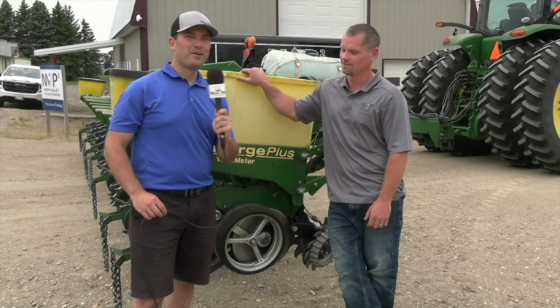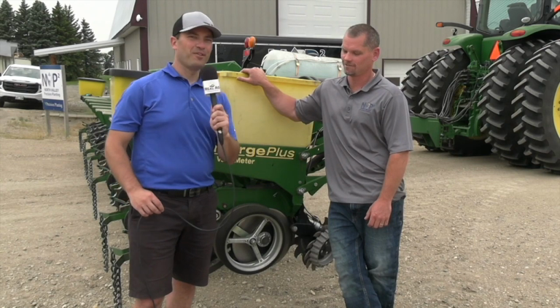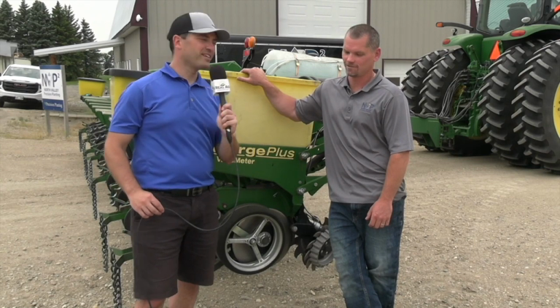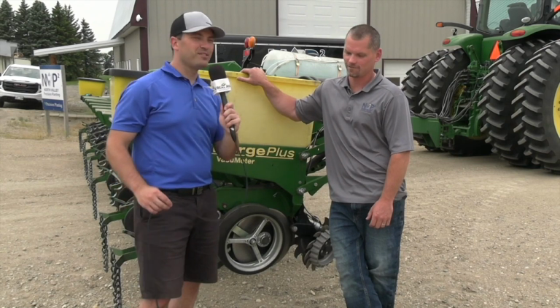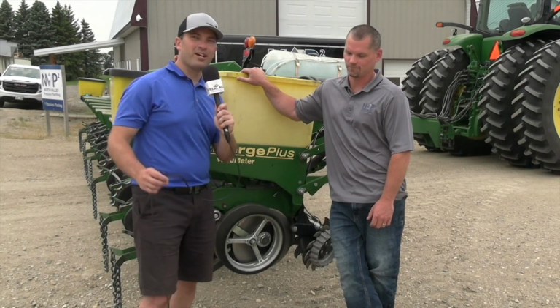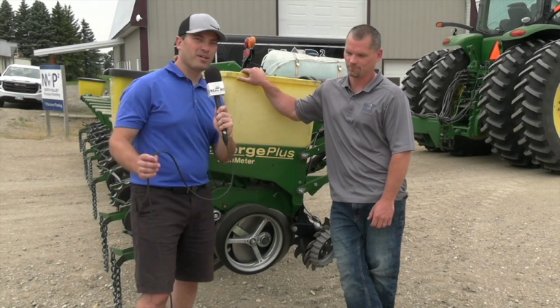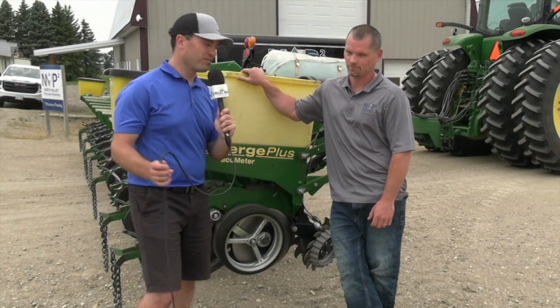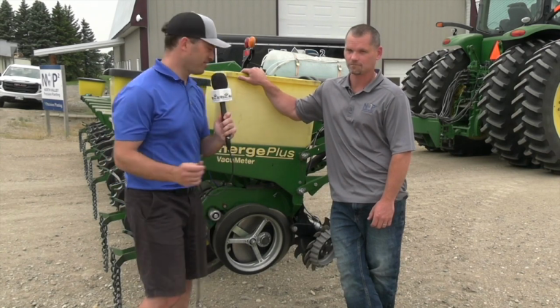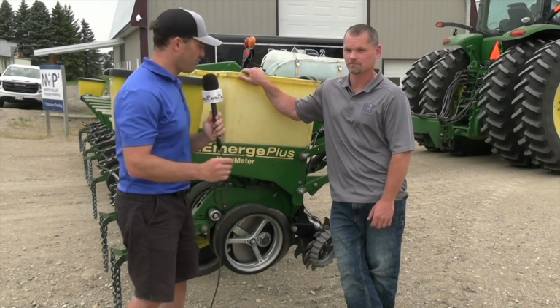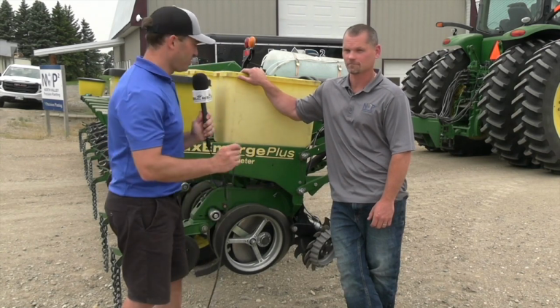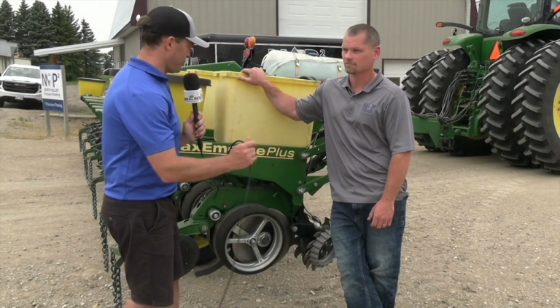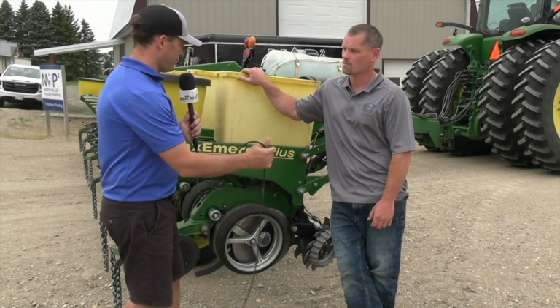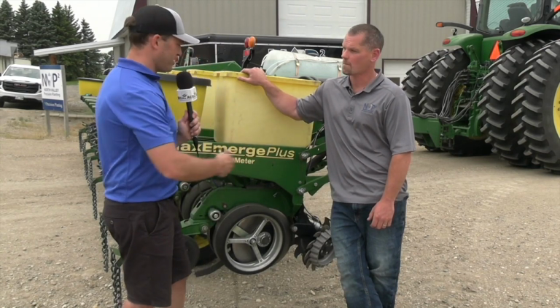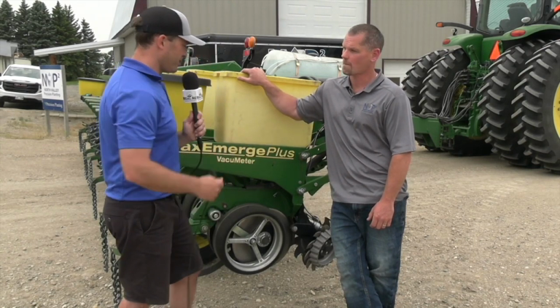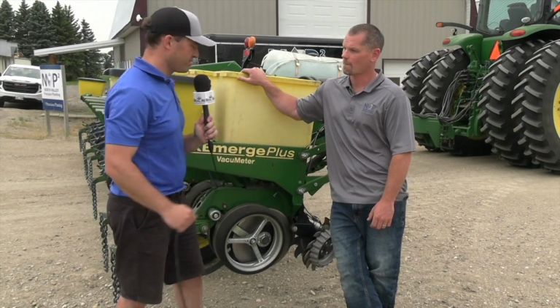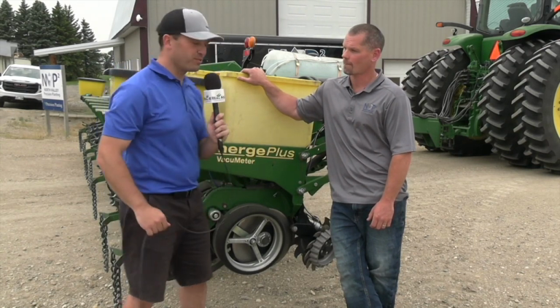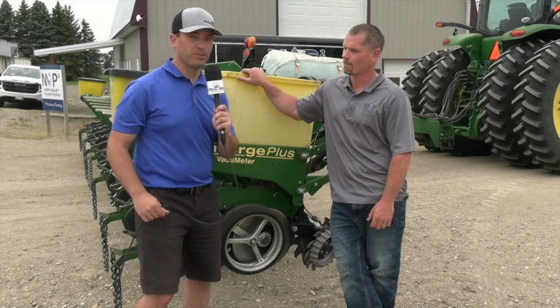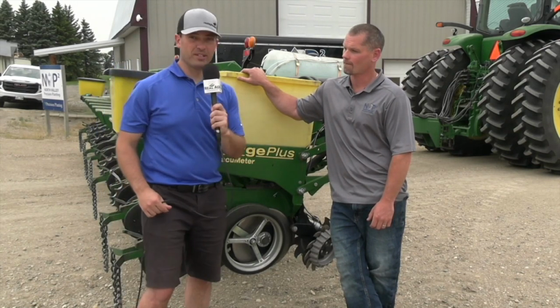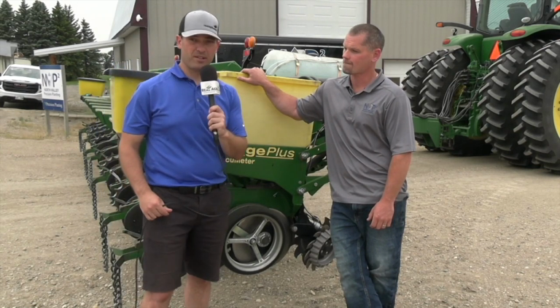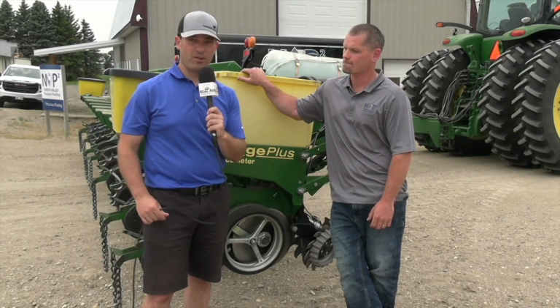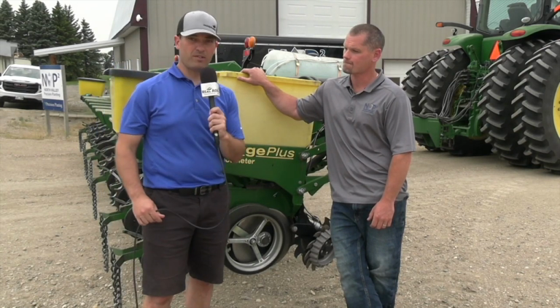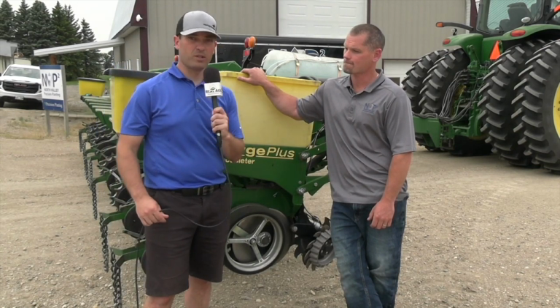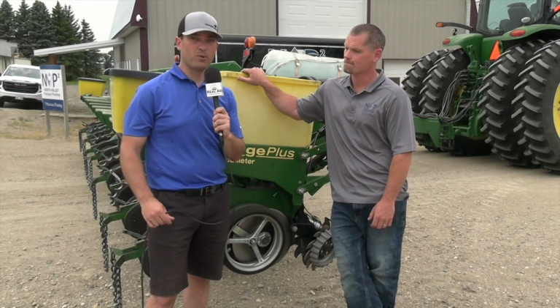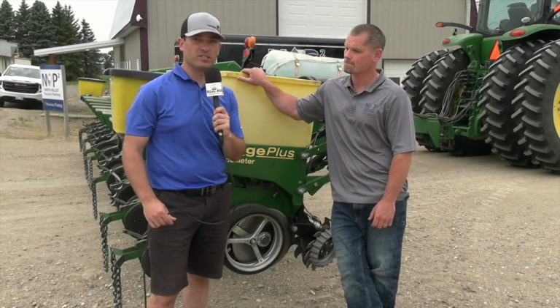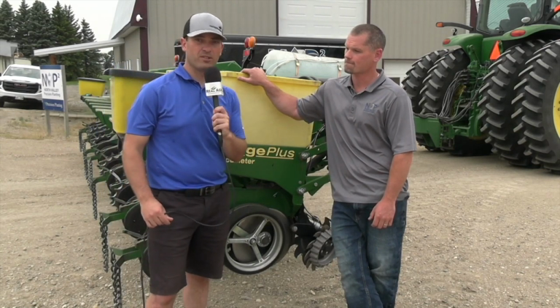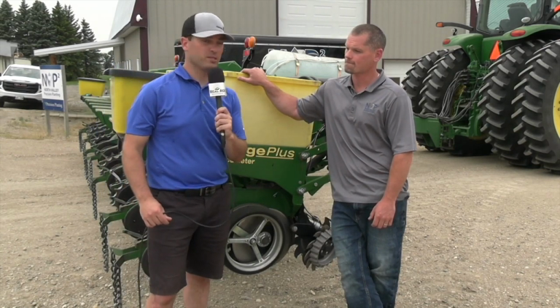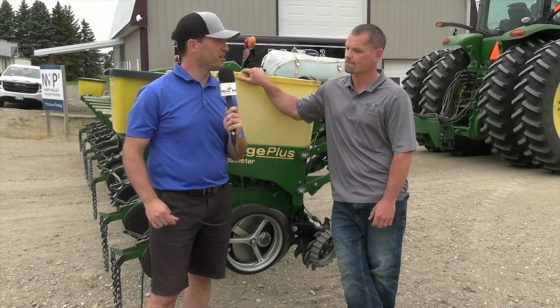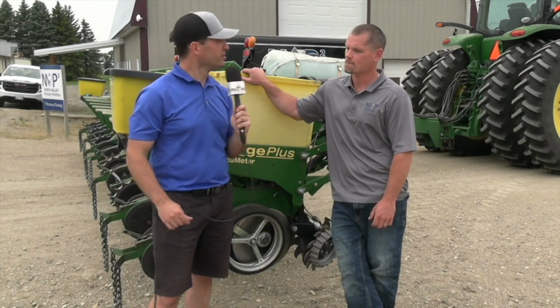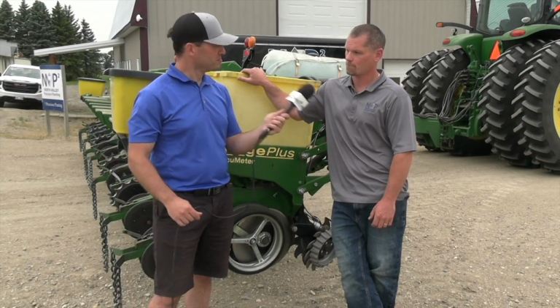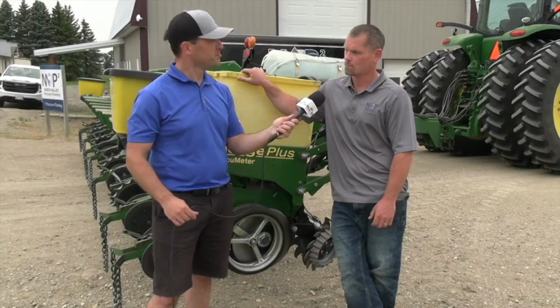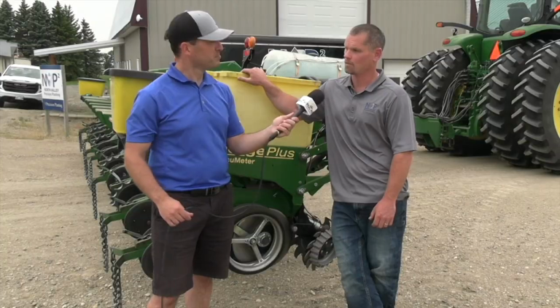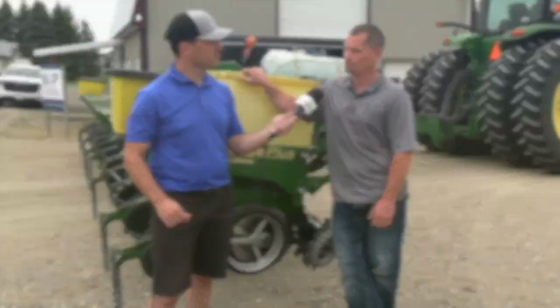Thanks for your time, Andrew, and all of your insight taking us through all the different components here on this planter. You're welcome.